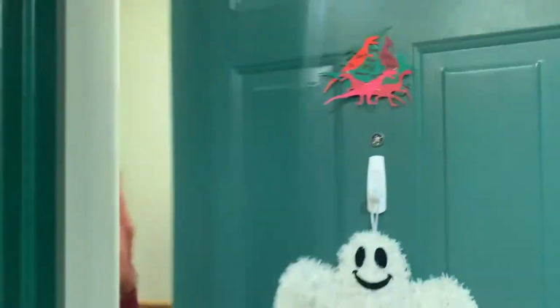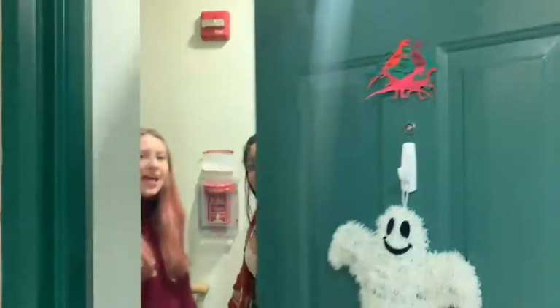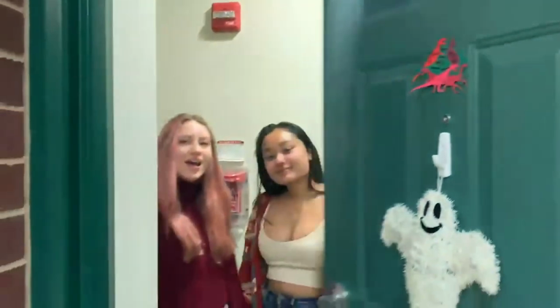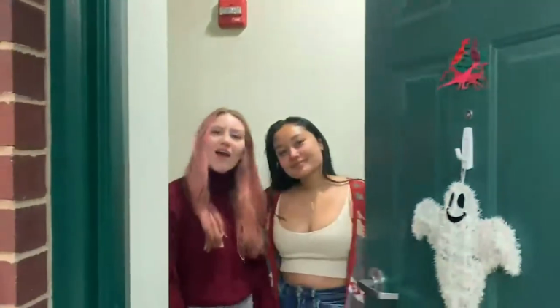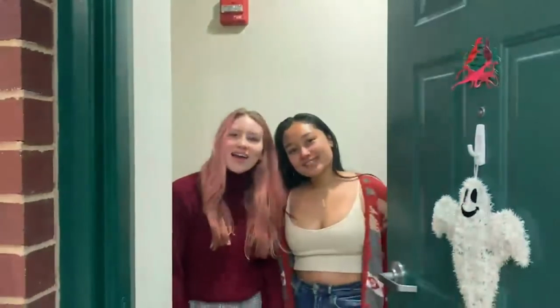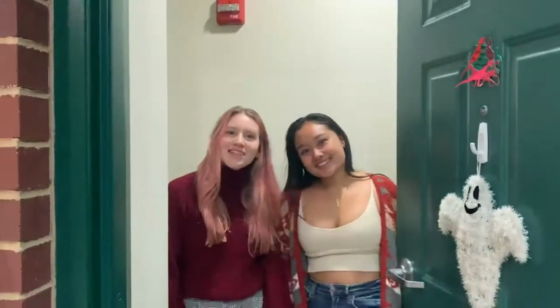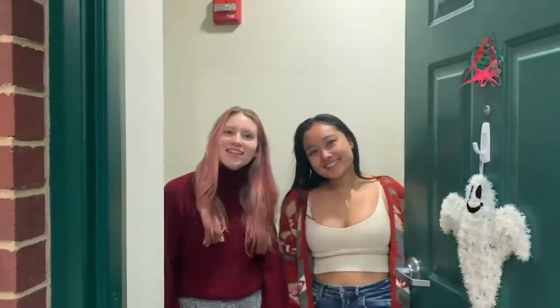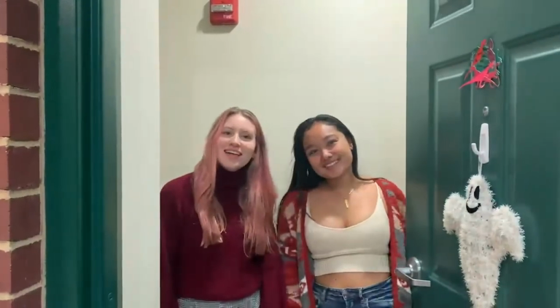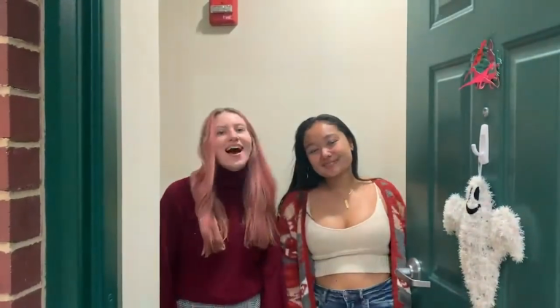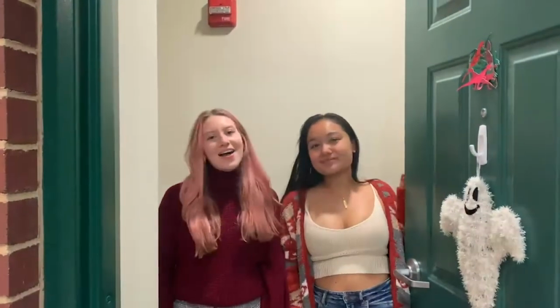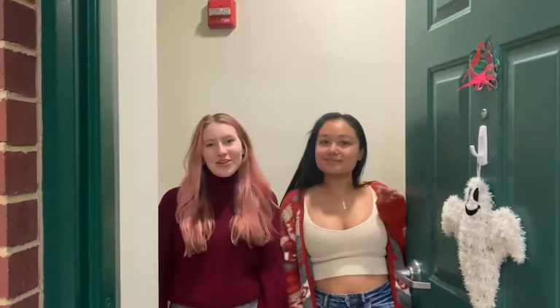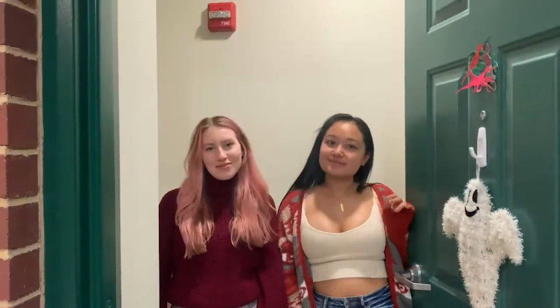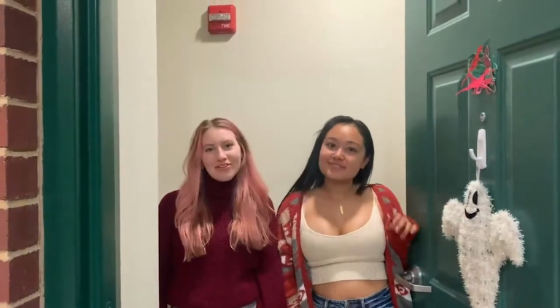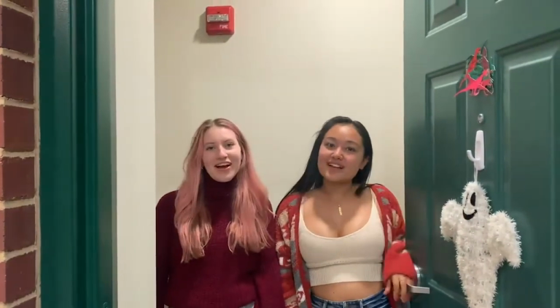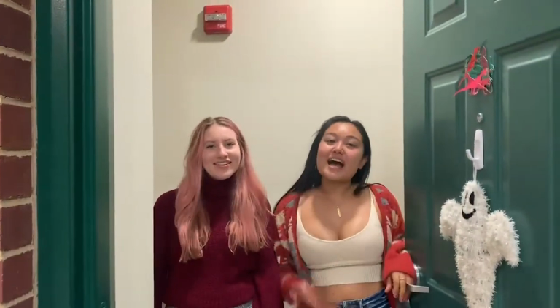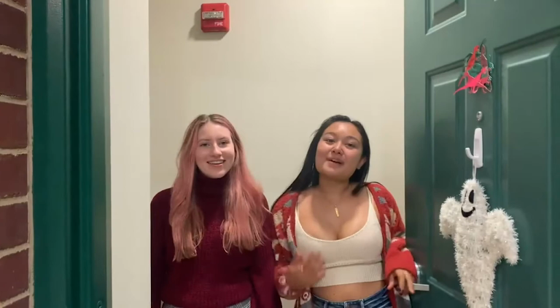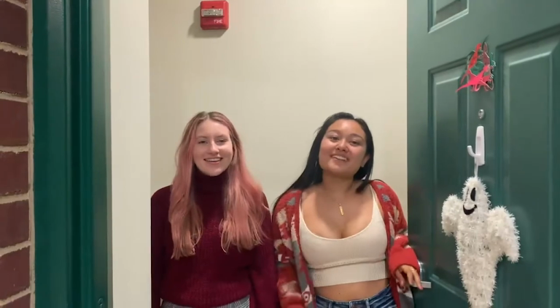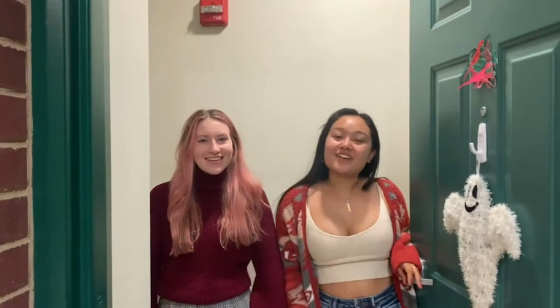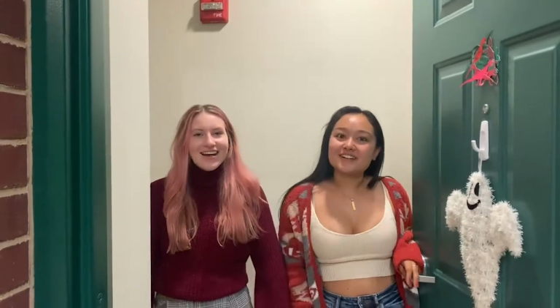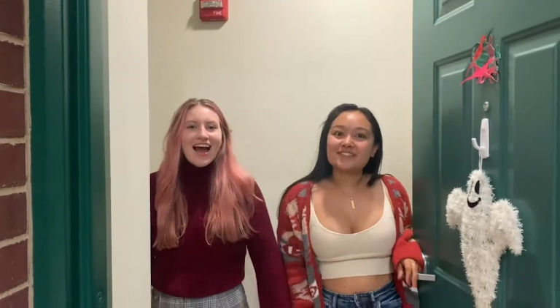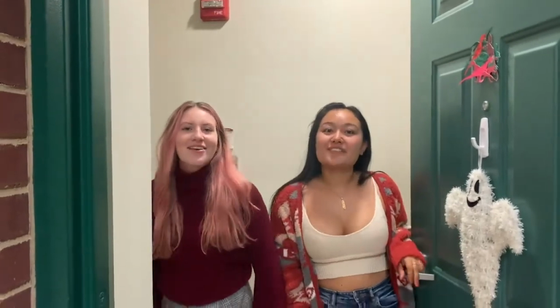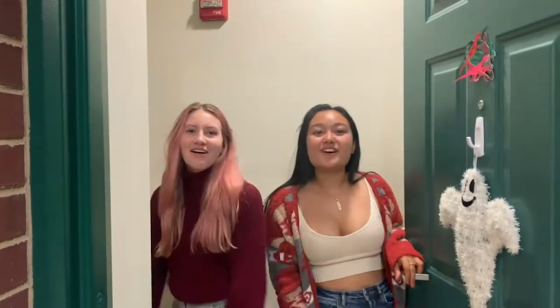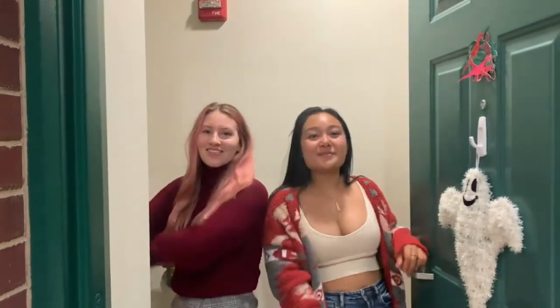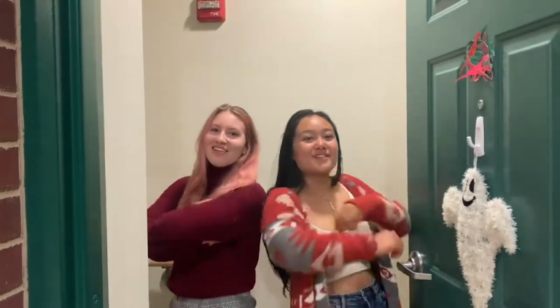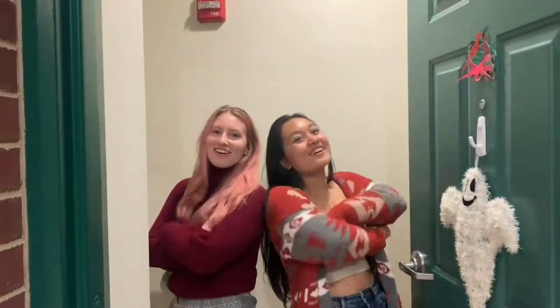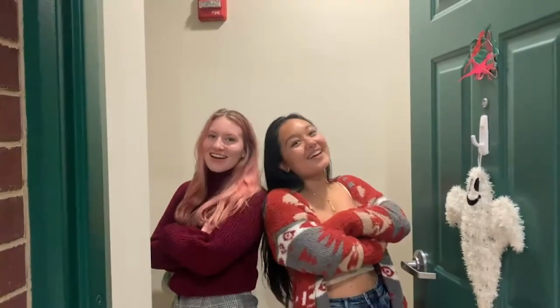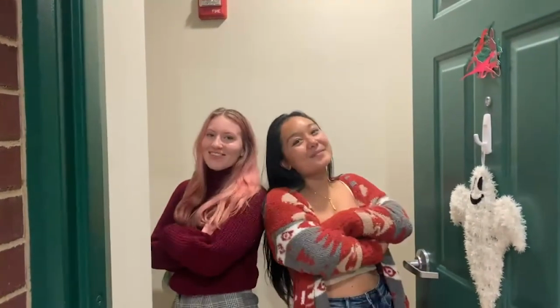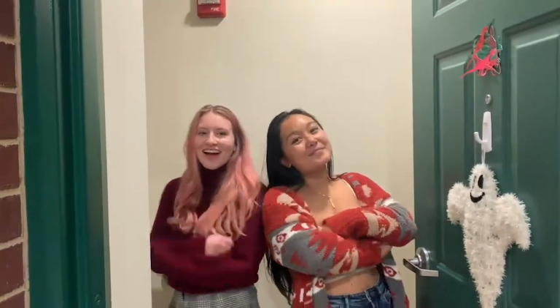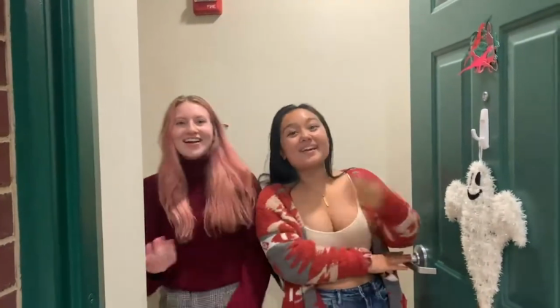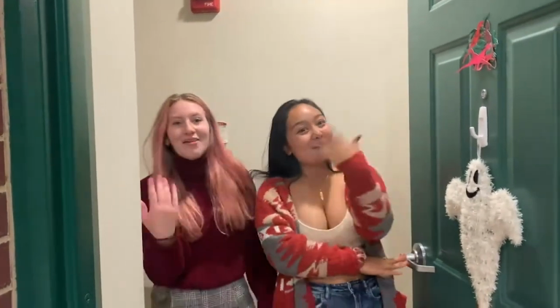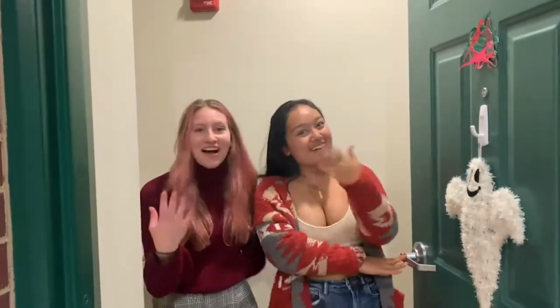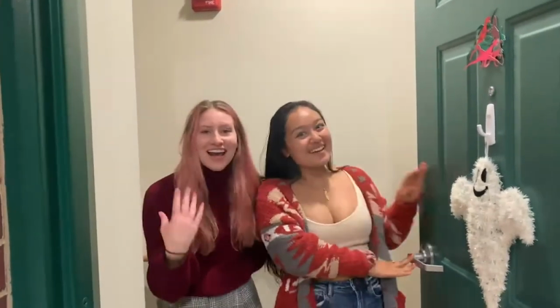Oh hey MCTV! I'm Dulcie Beauregard. I'm Michael Lauderdale. And welcome to our crib. Come on in!